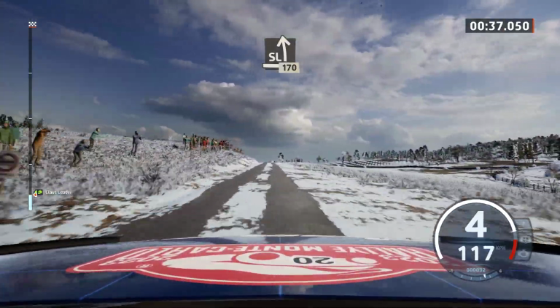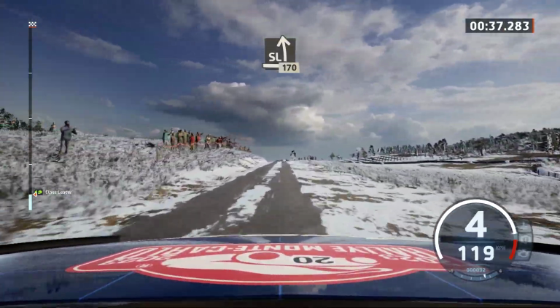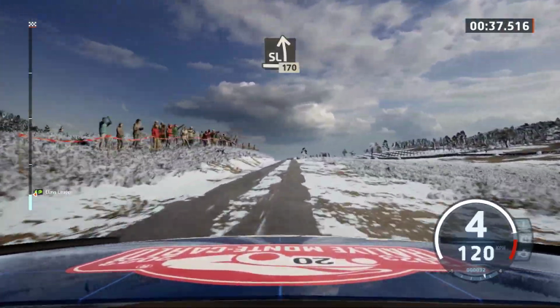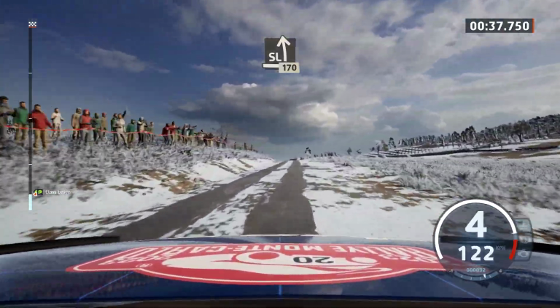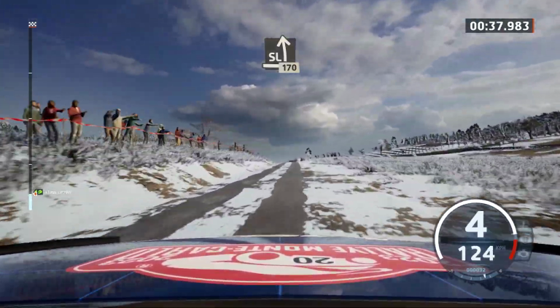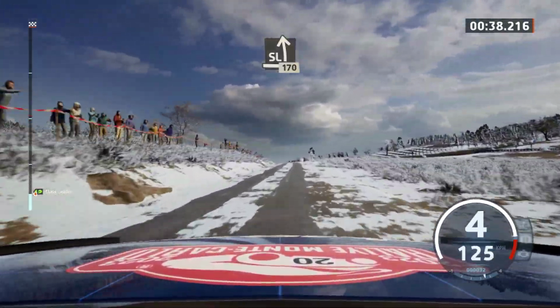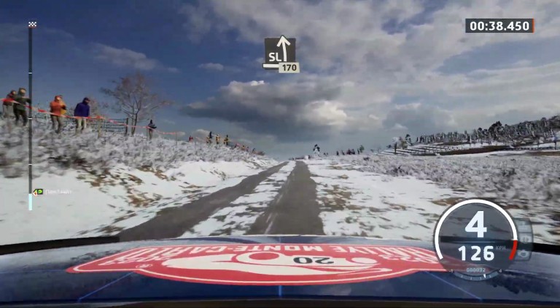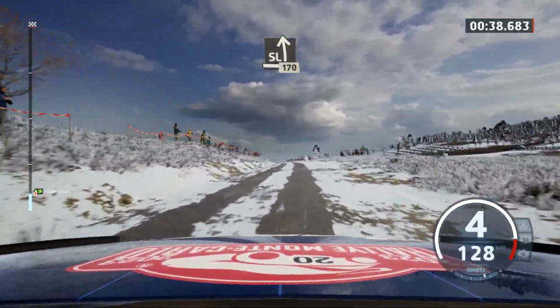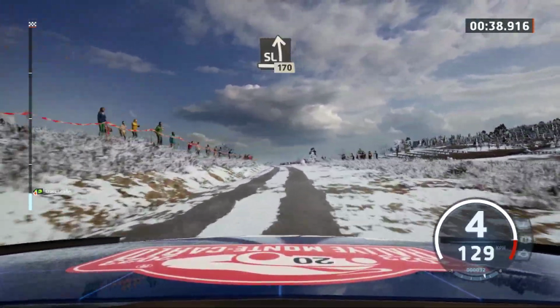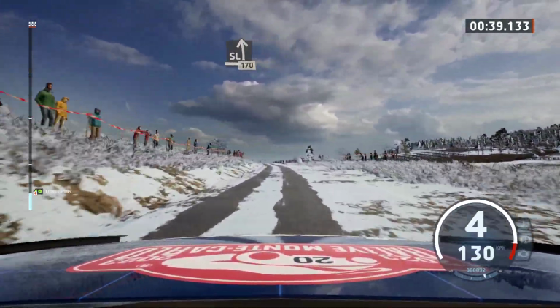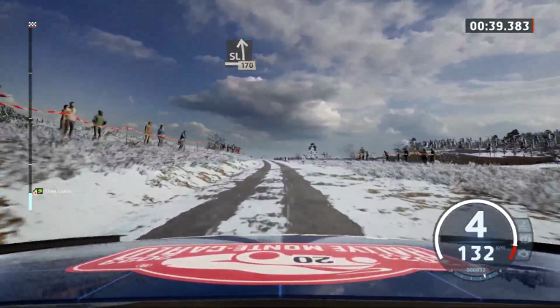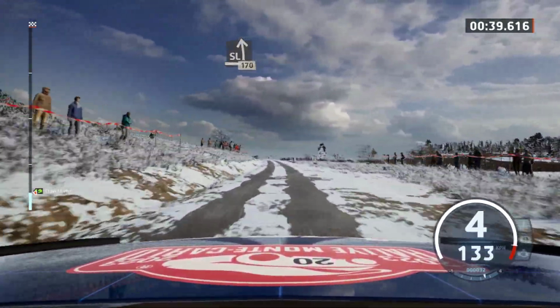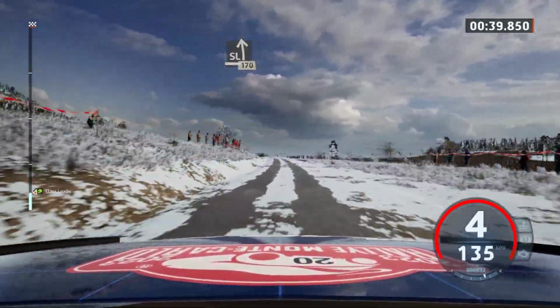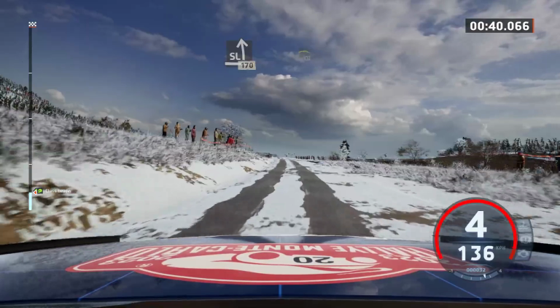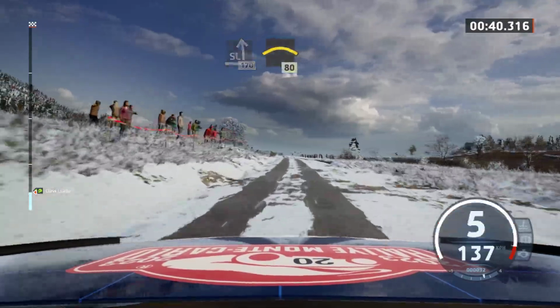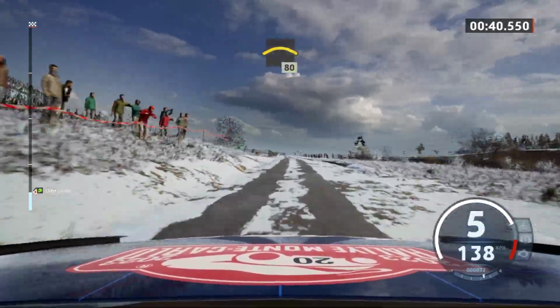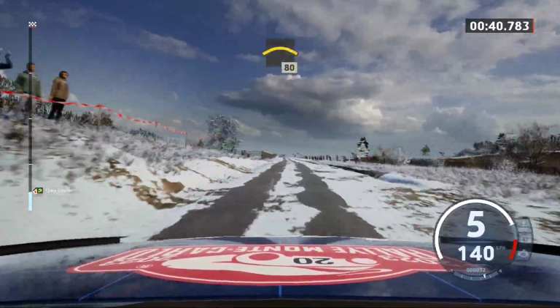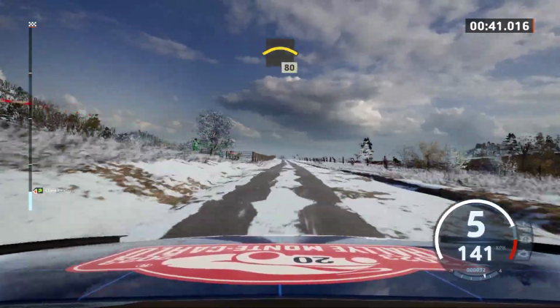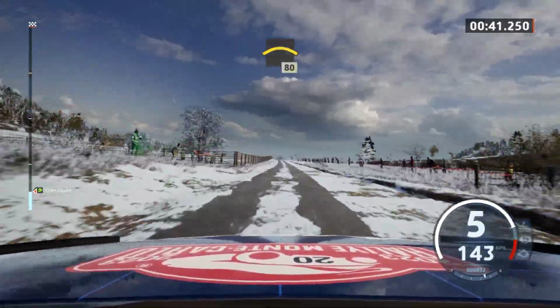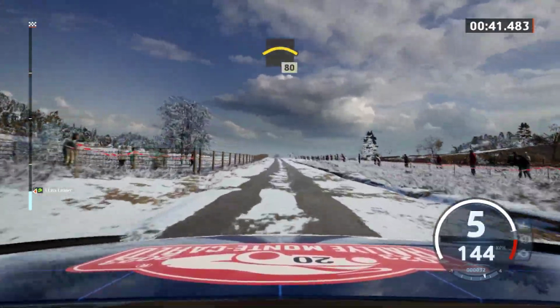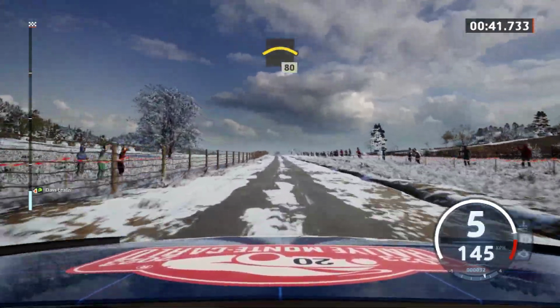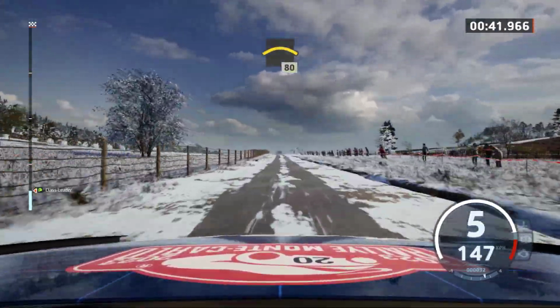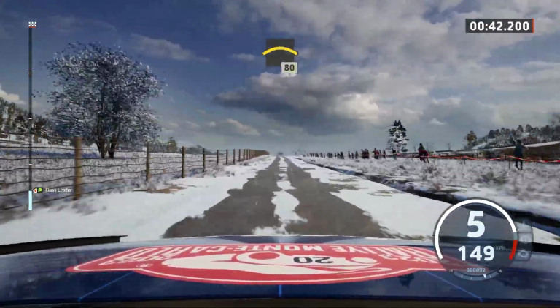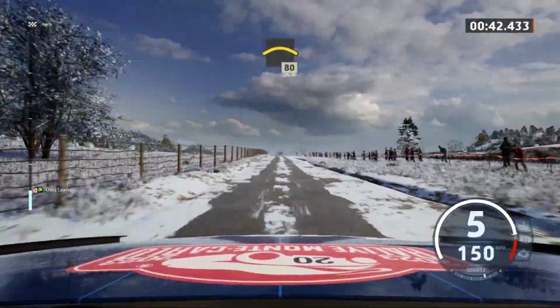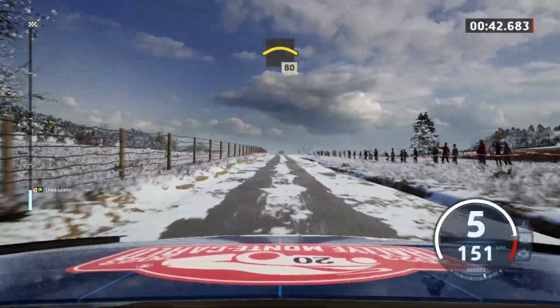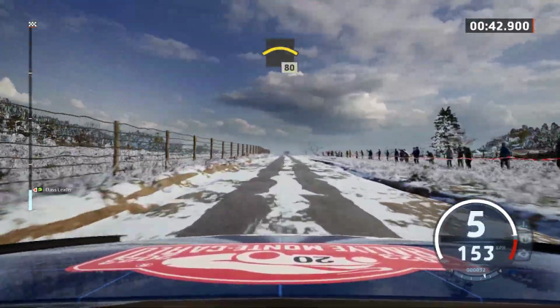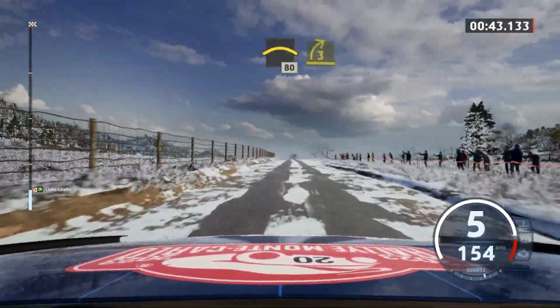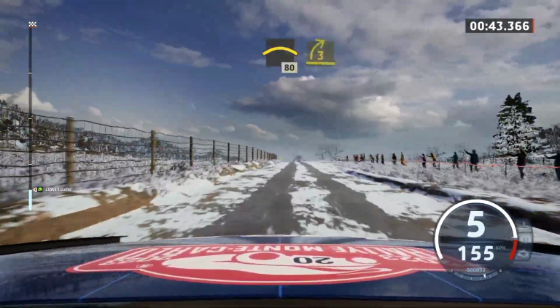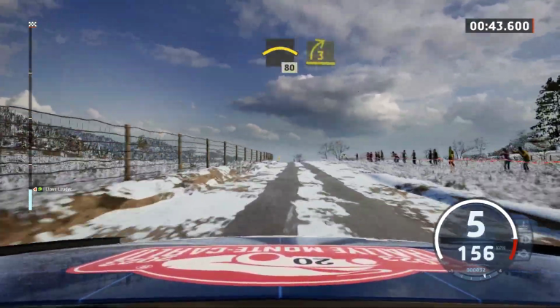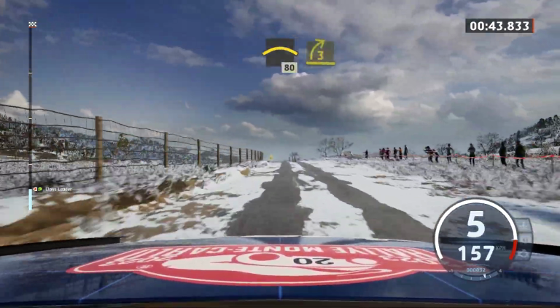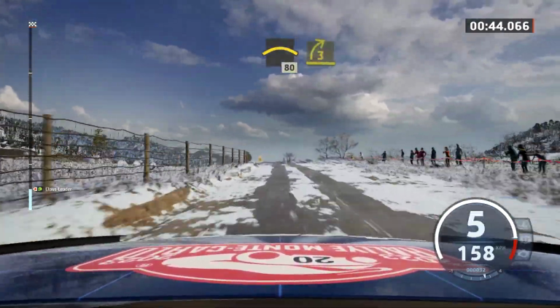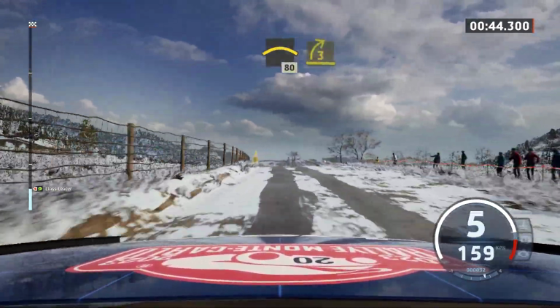Left of the crest, slowing, 80. Late 3 right, long.